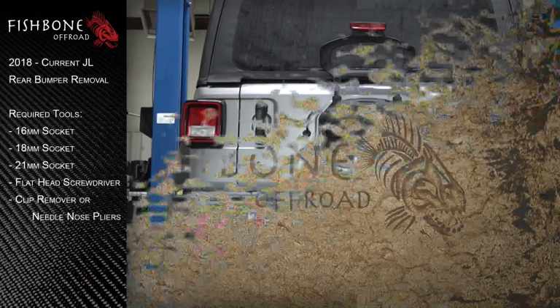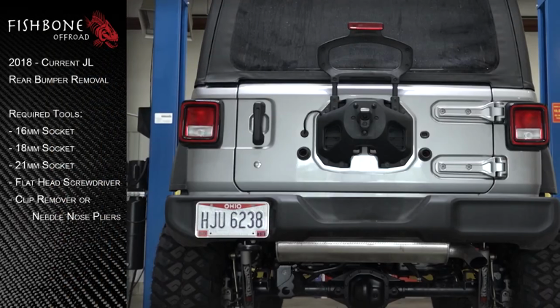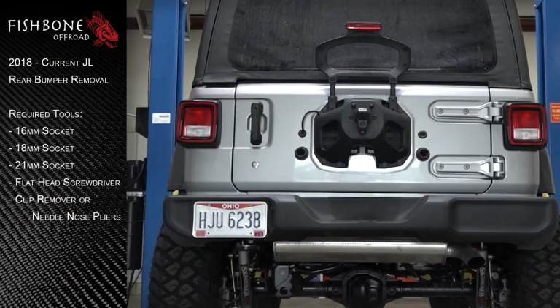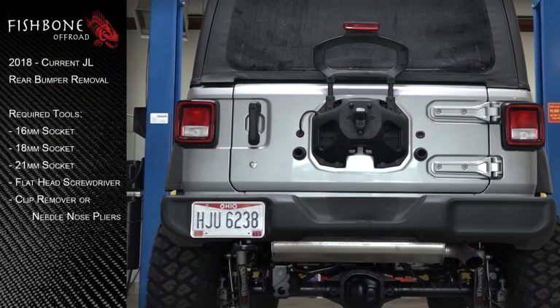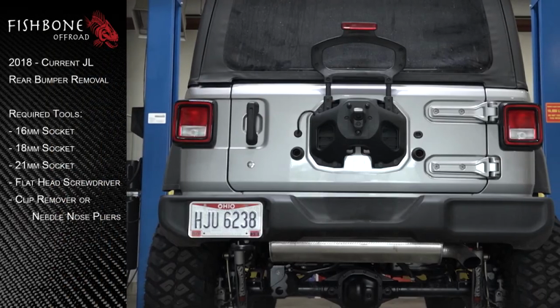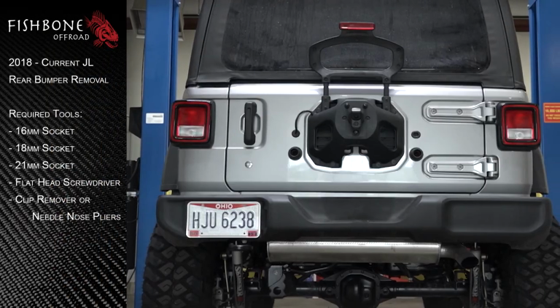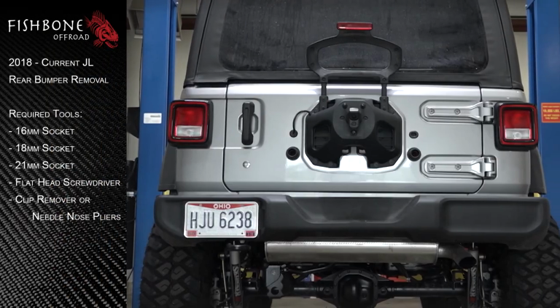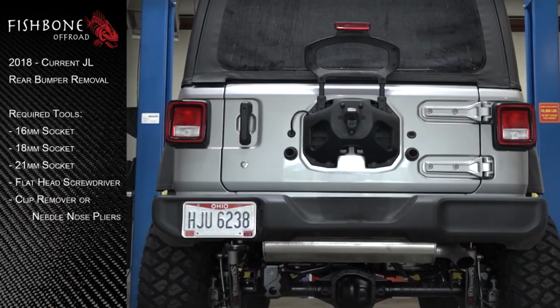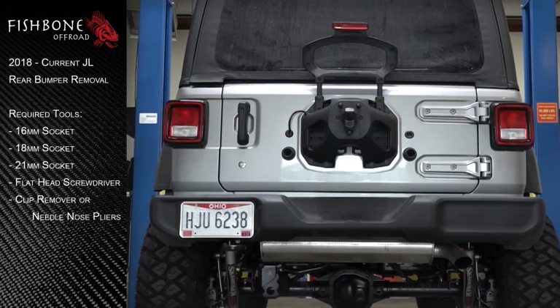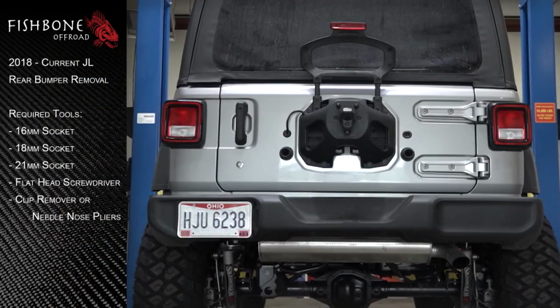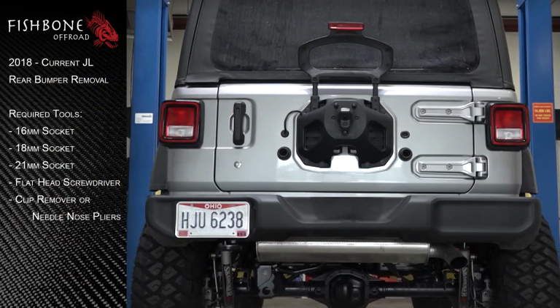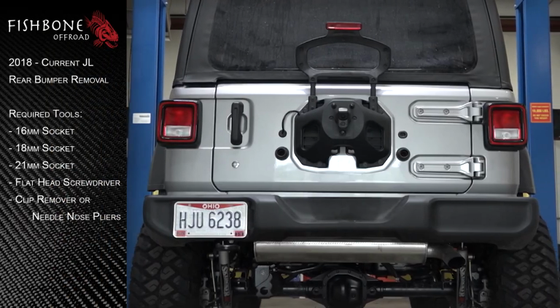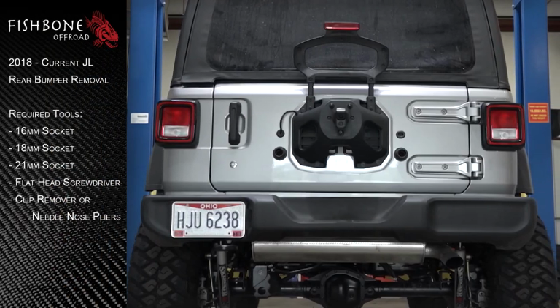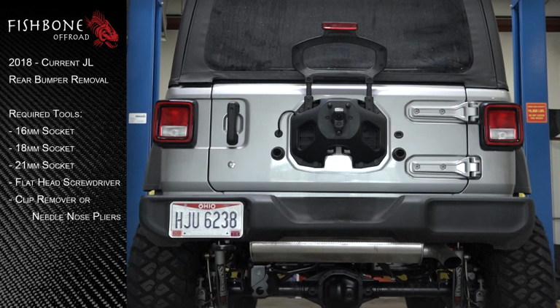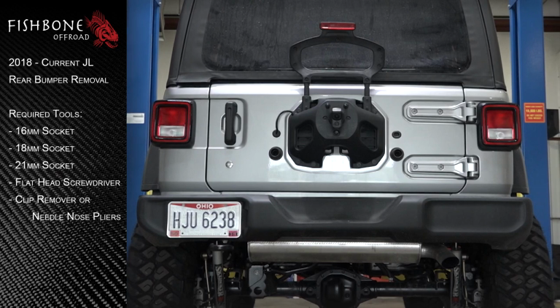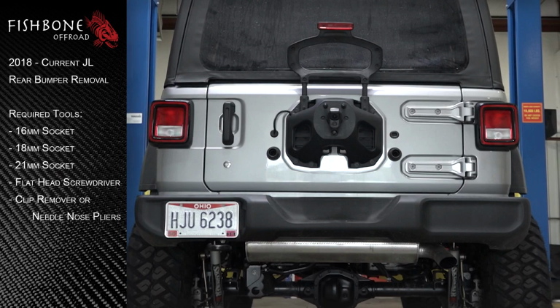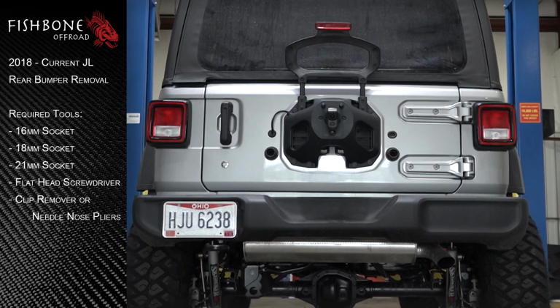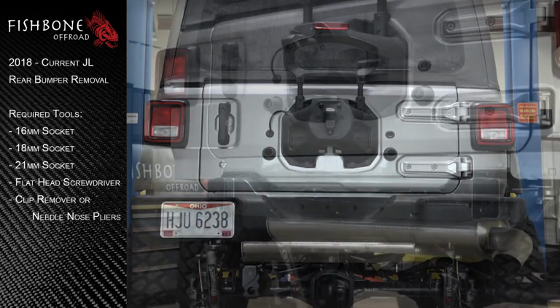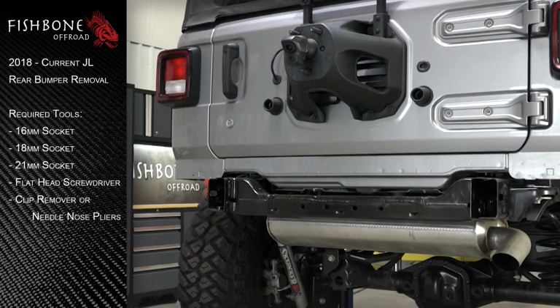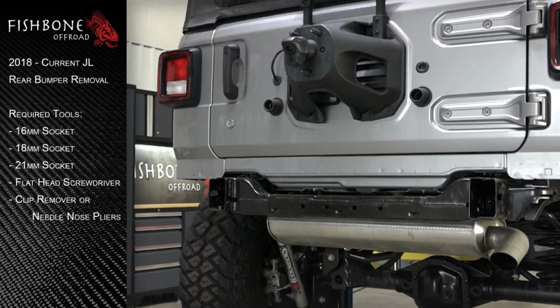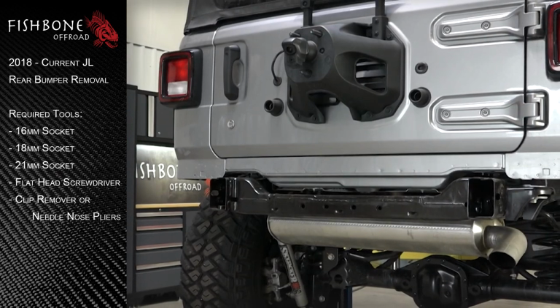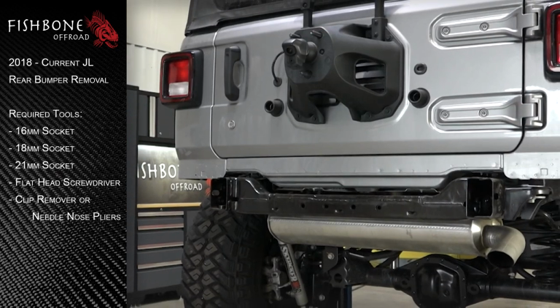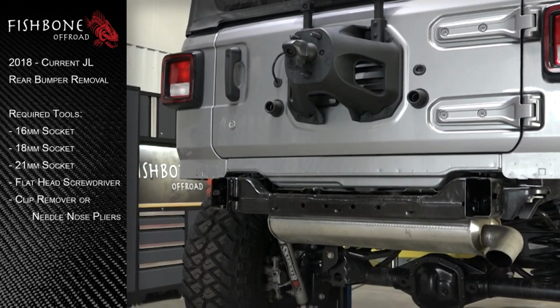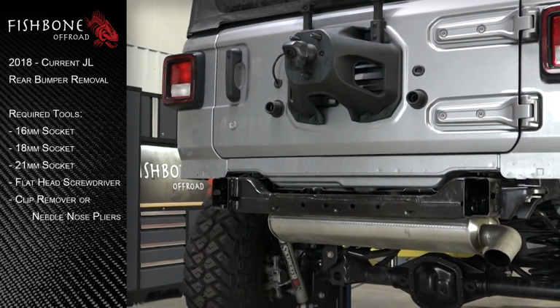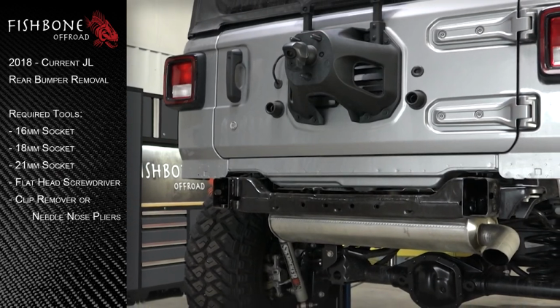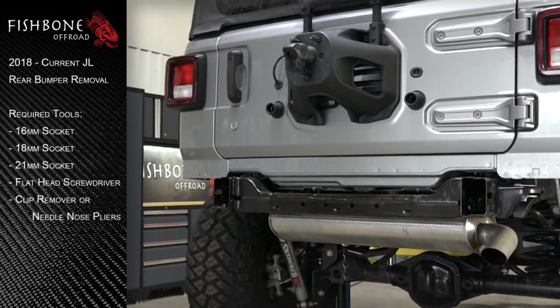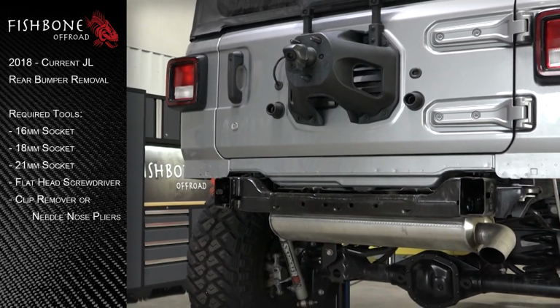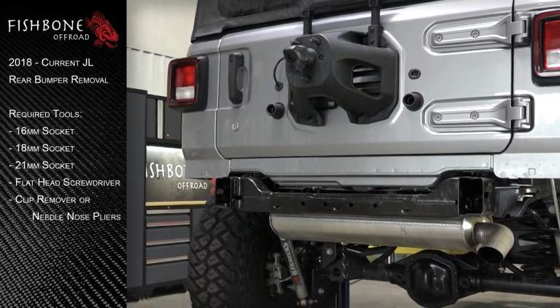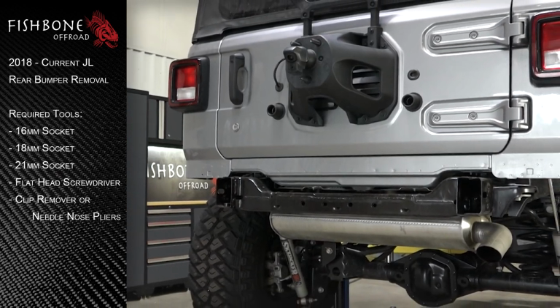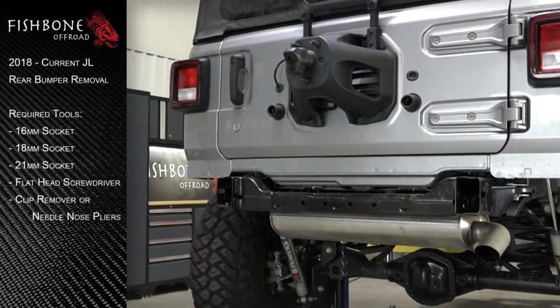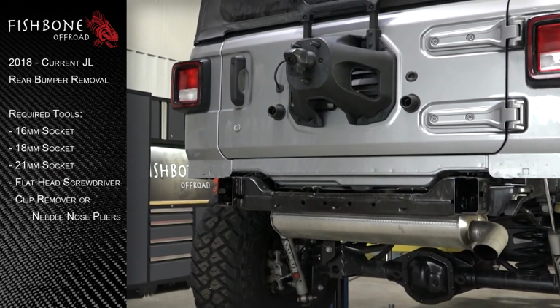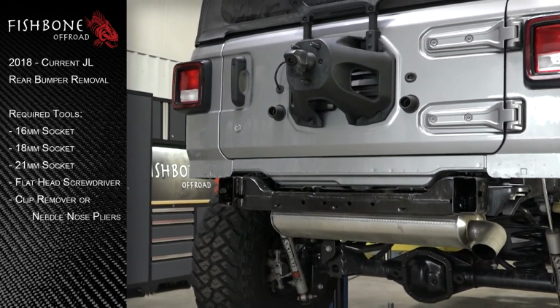Welcome to Fishbone Off-Road's instructional for the rear bumper removal of Jeep's 2018 to current JL Wrangler.